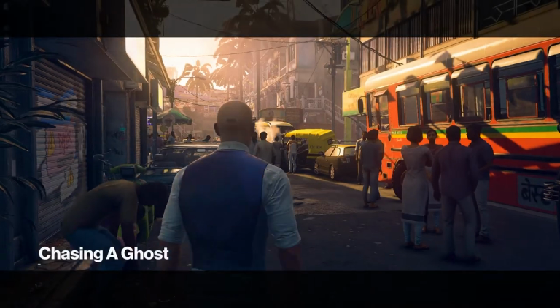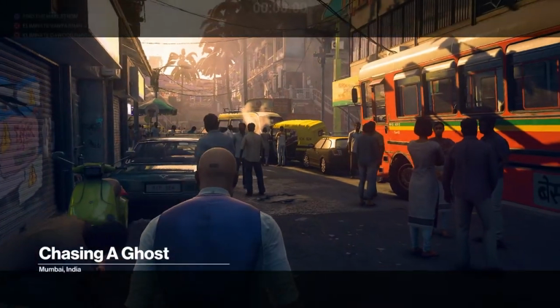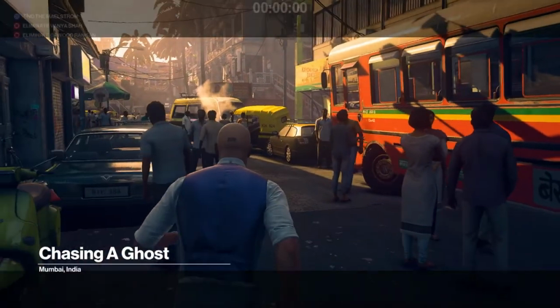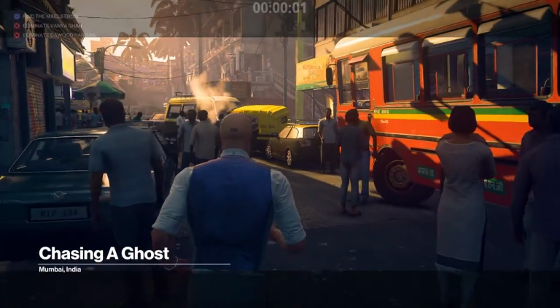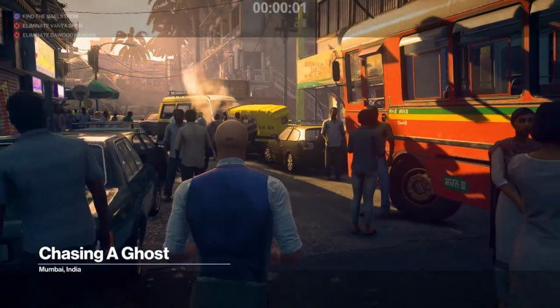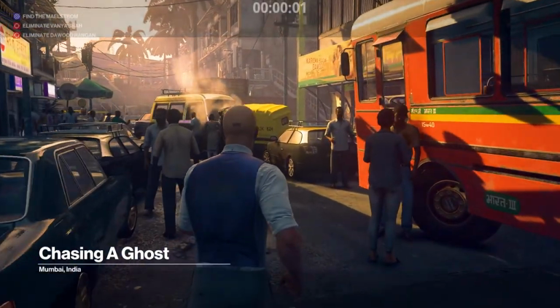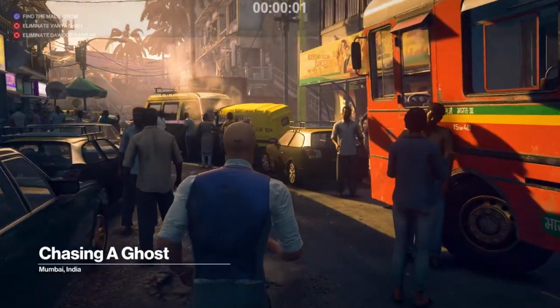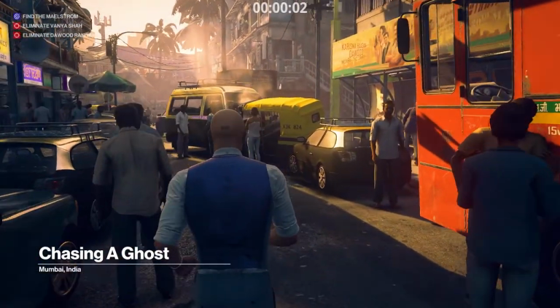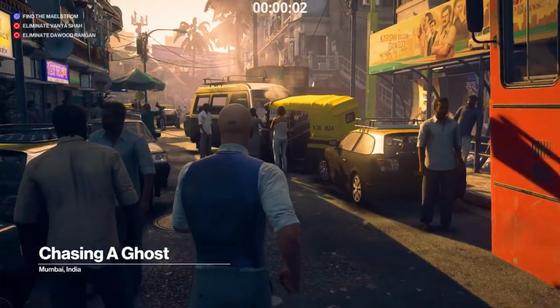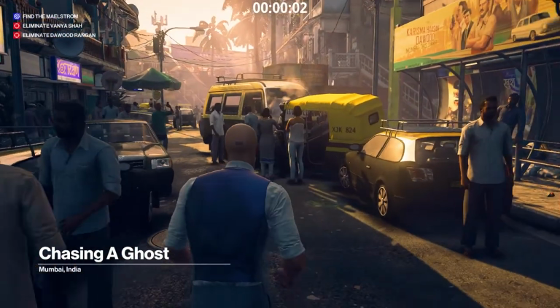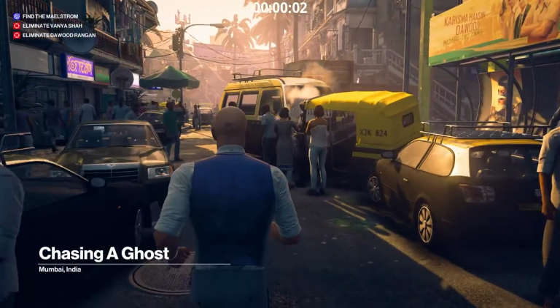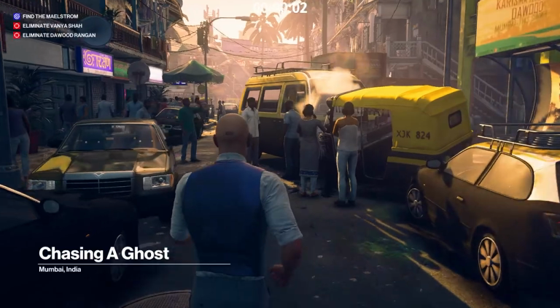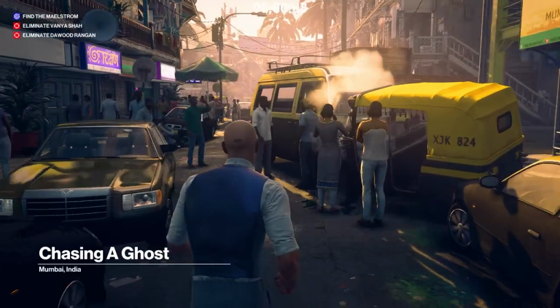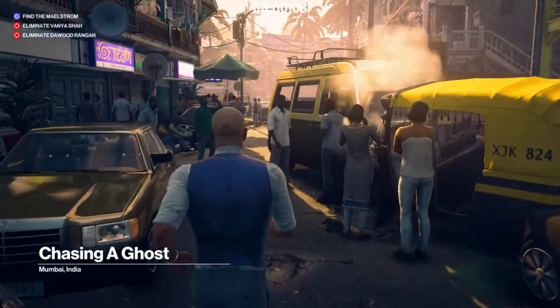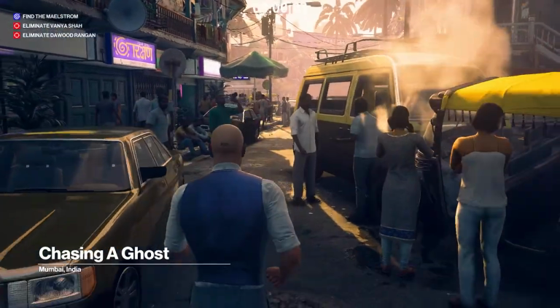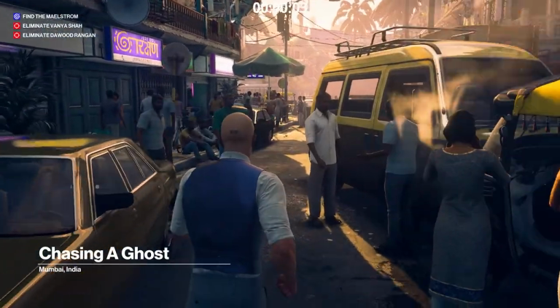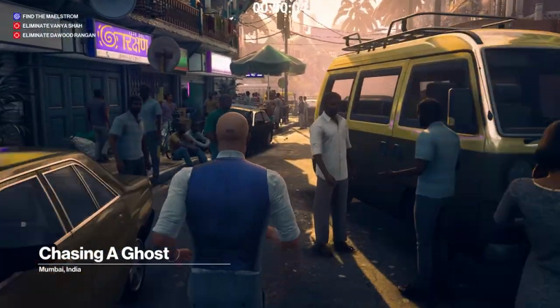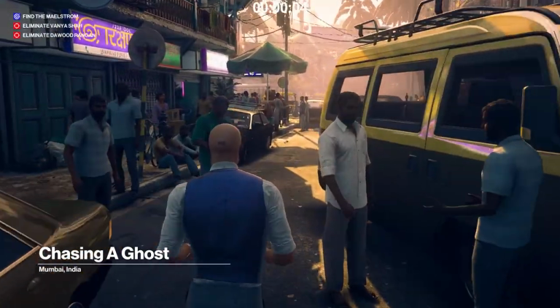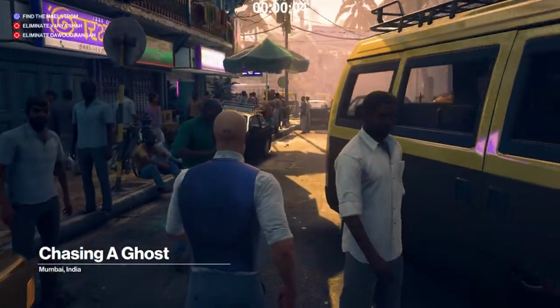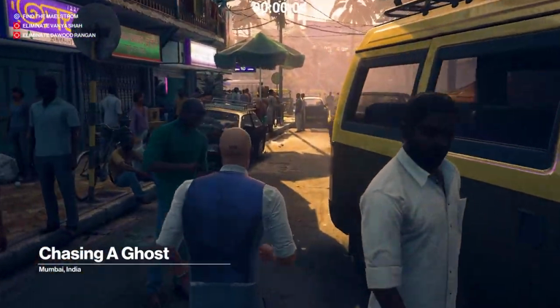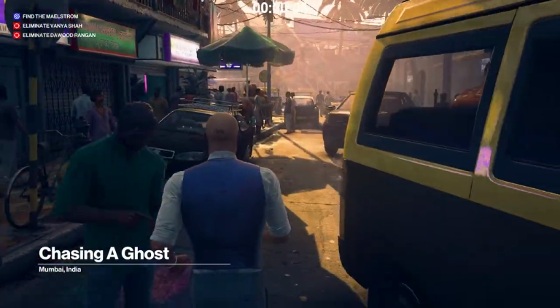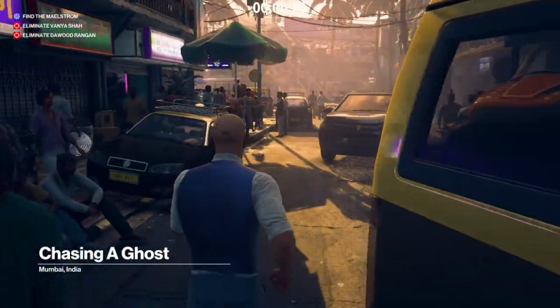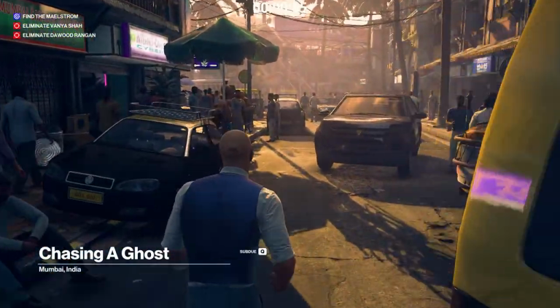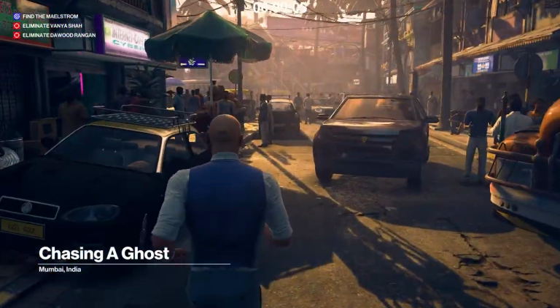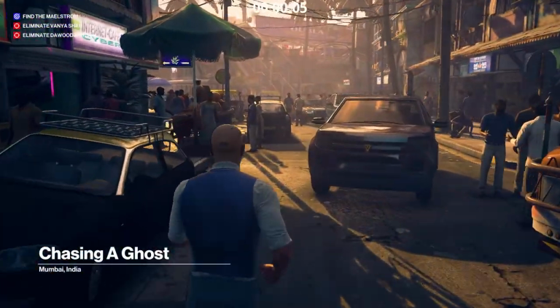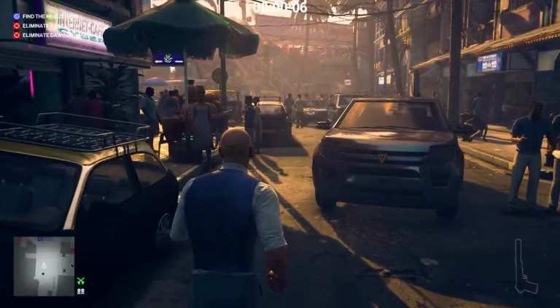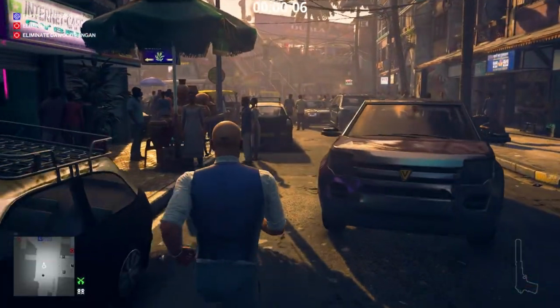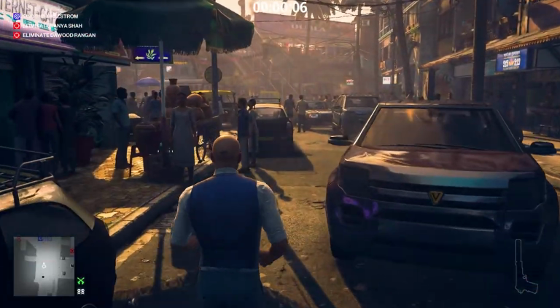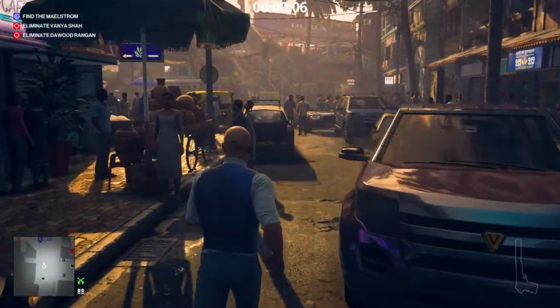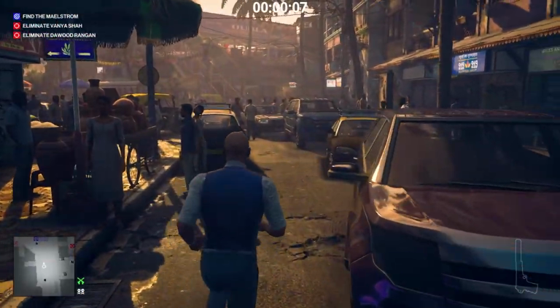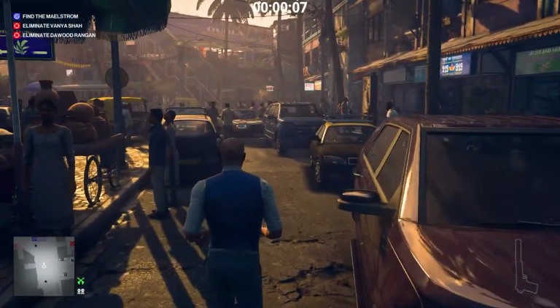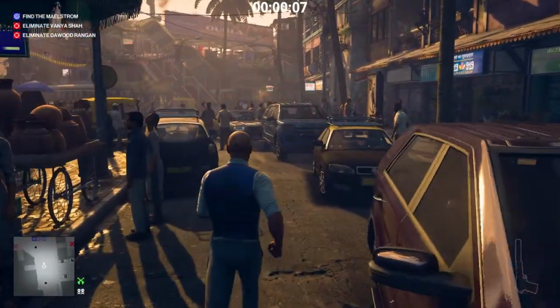First, I'm going to assassinate Dawud Rangan. If you are only interested in the challenges, this video is divided into chapters and timestamps are in the description.